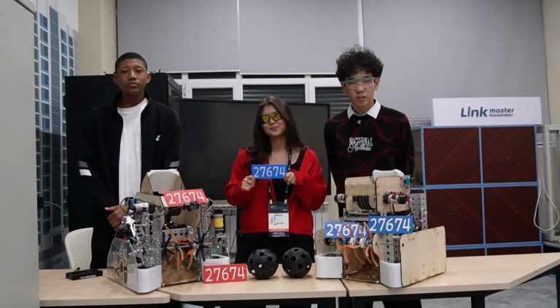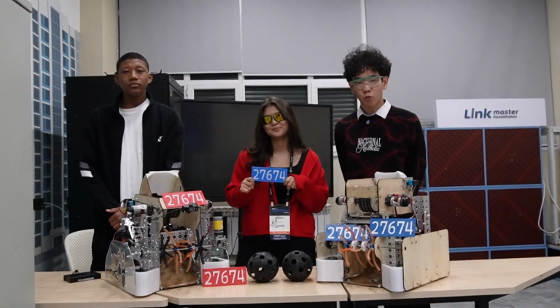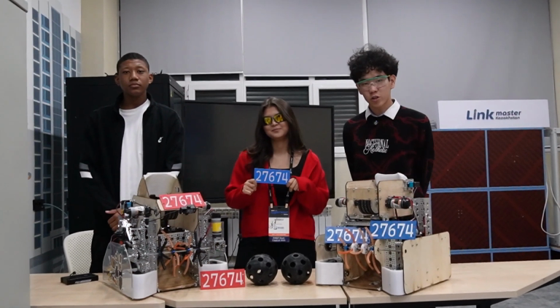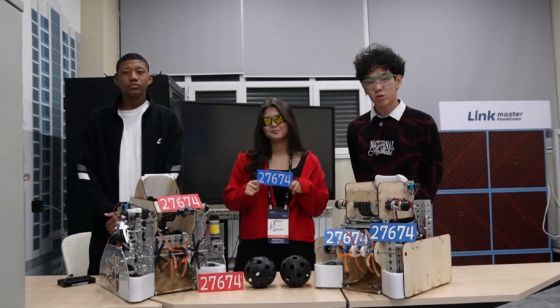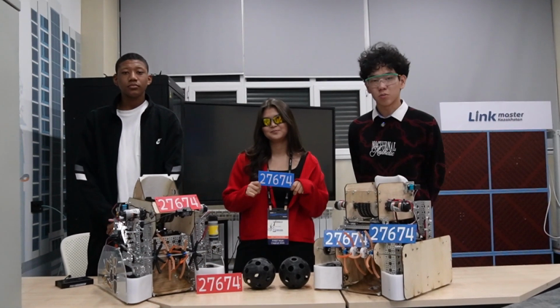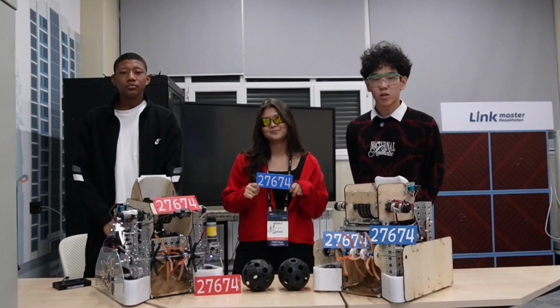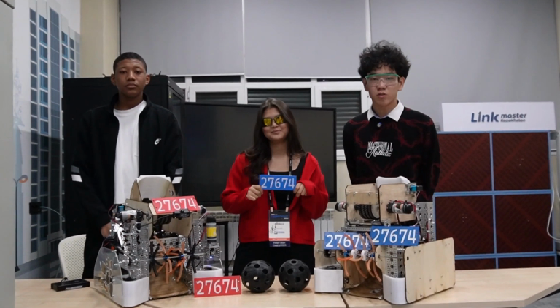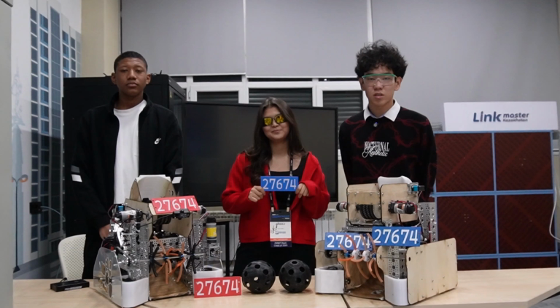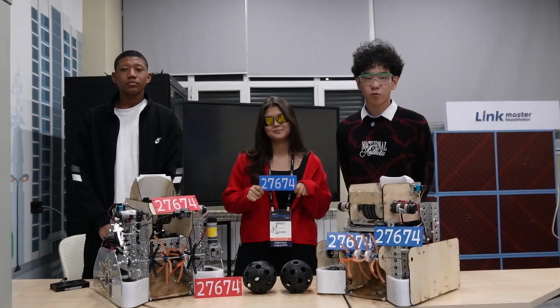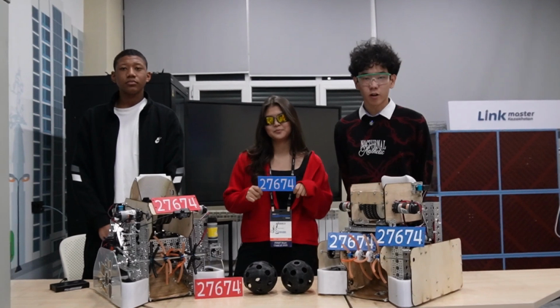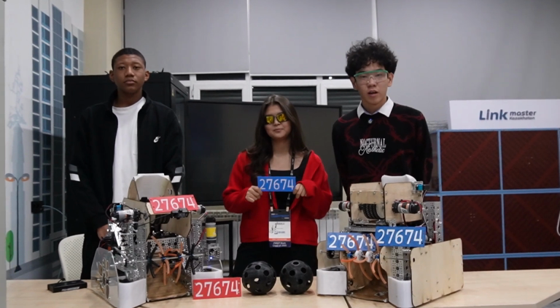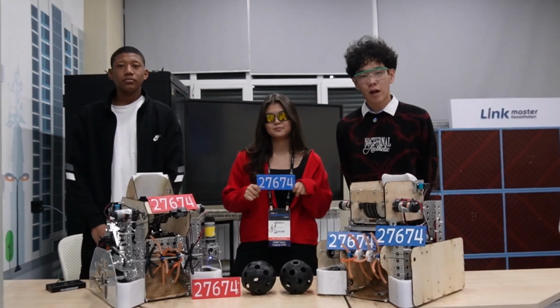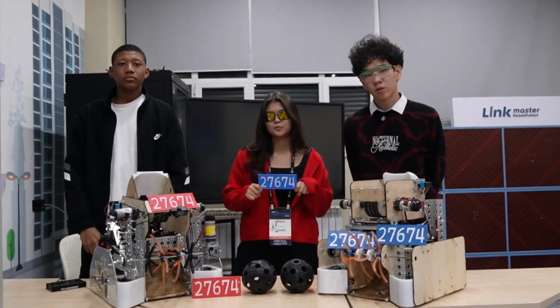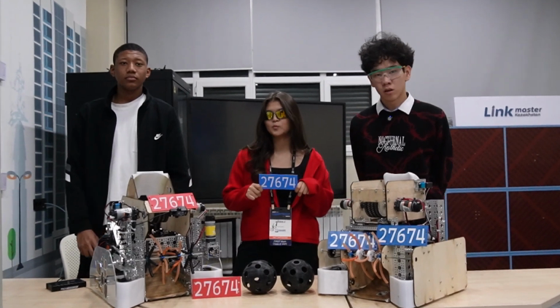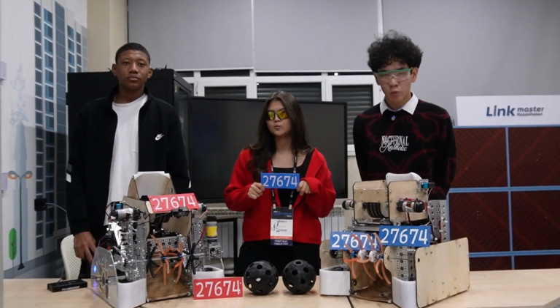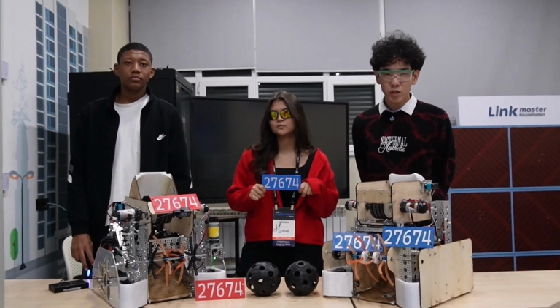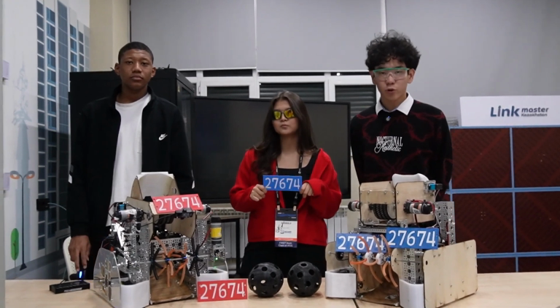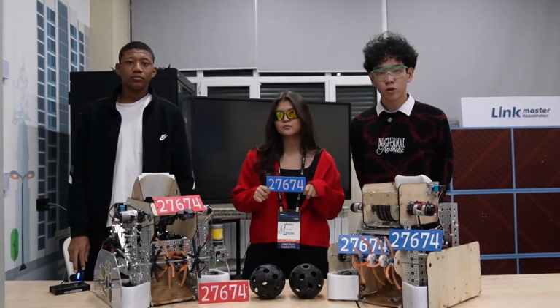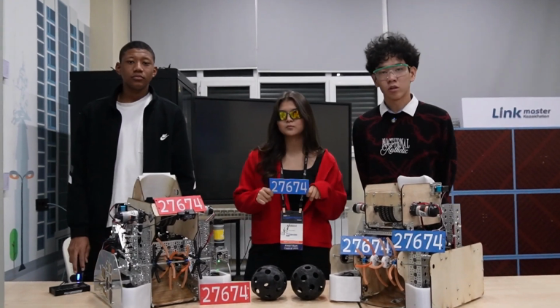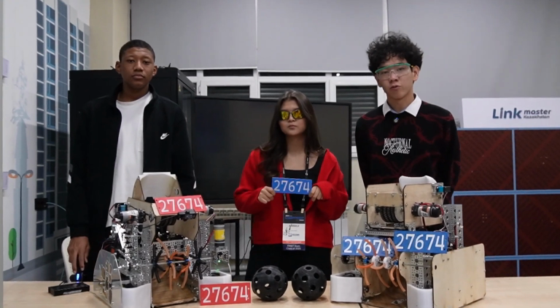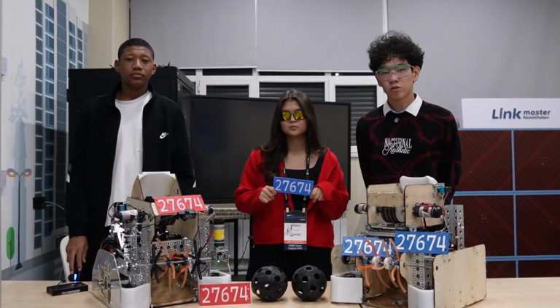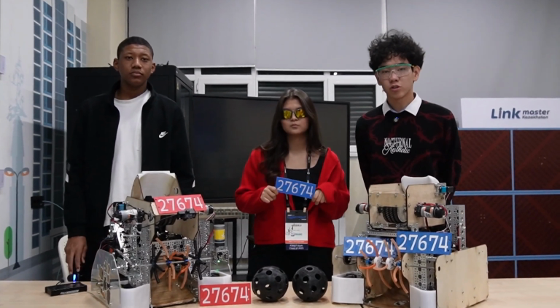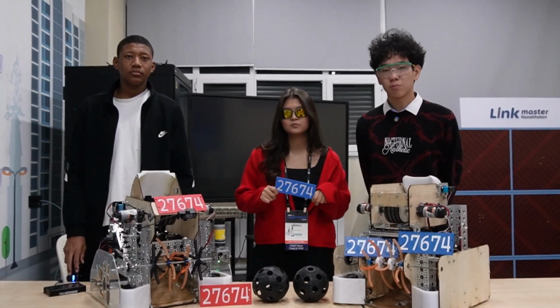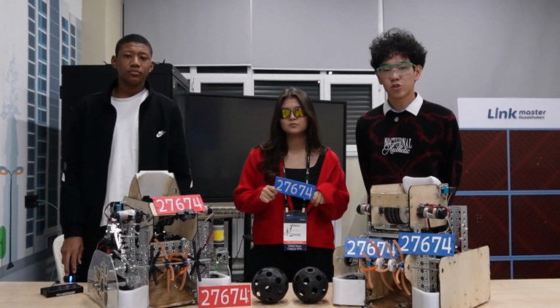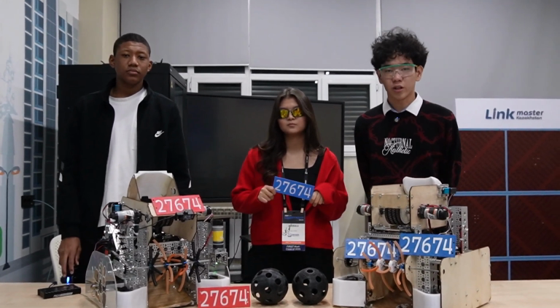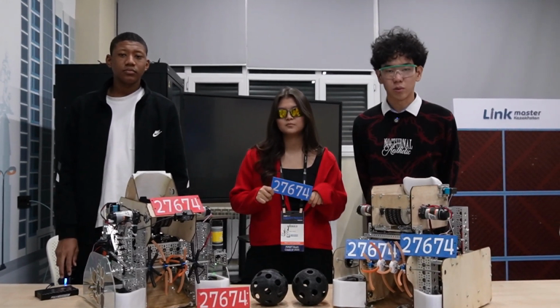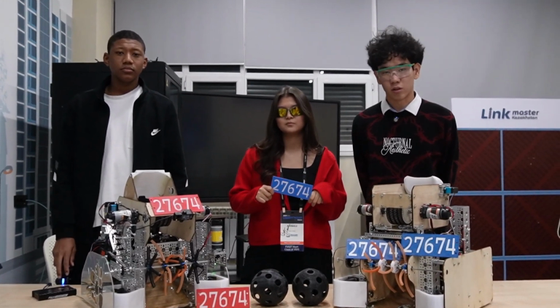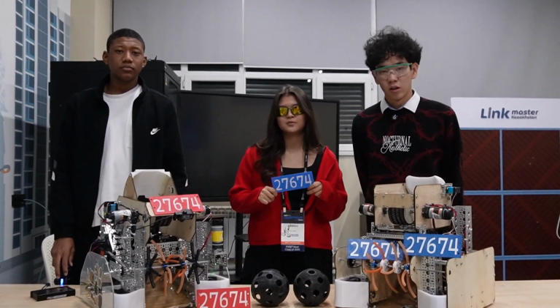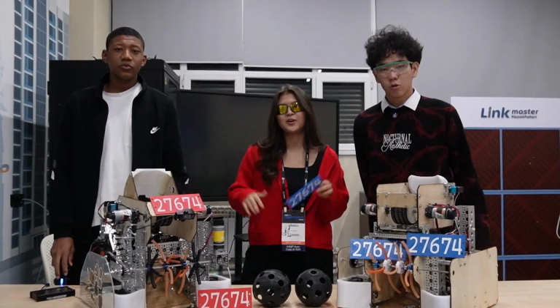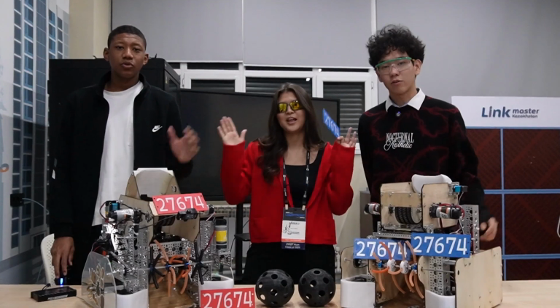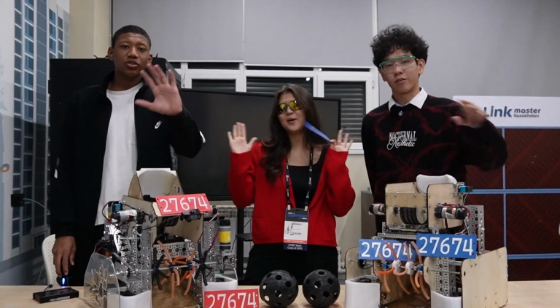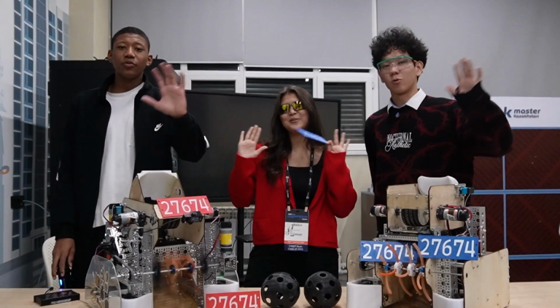Thanks for watching. That was Team 27674 CAP. We're waiting for you at the FIRST regional competition in Almaty. Good luck to everyone!